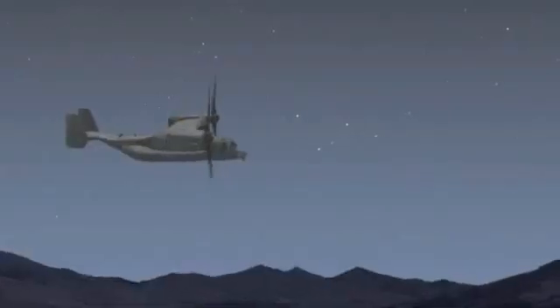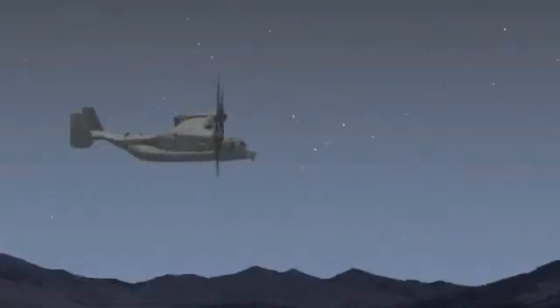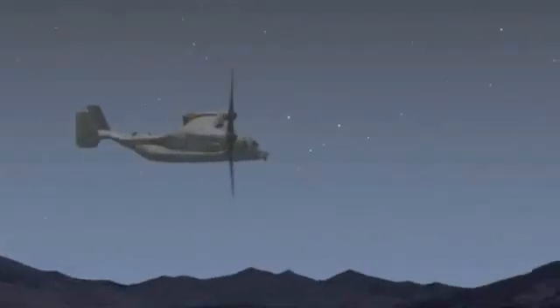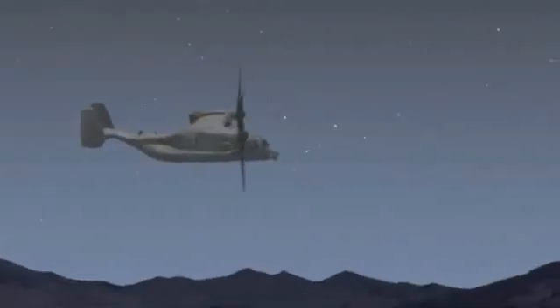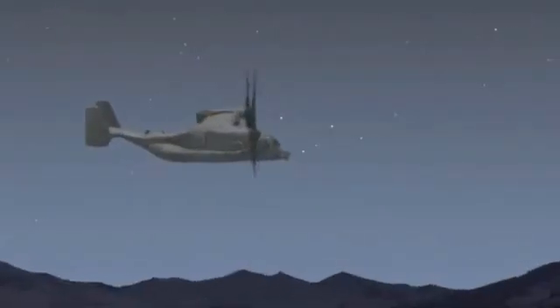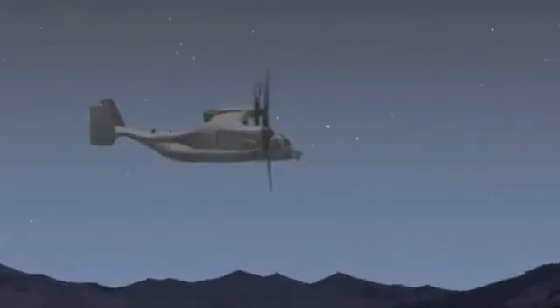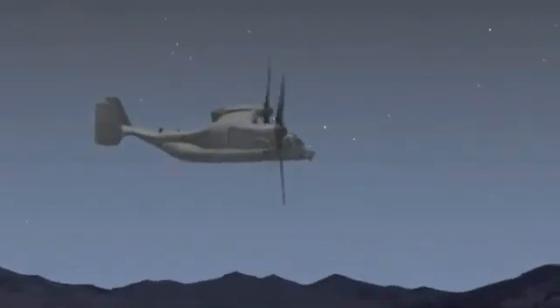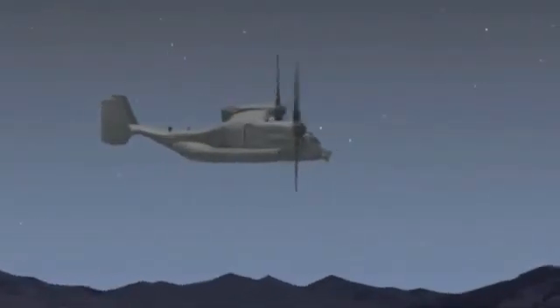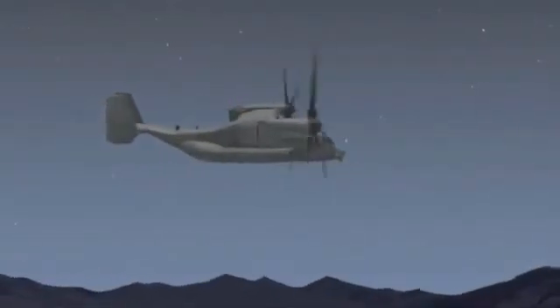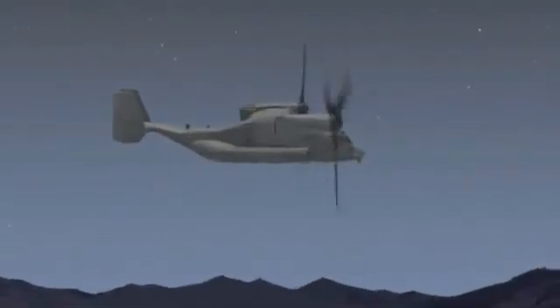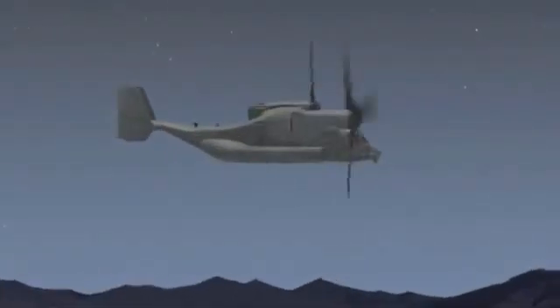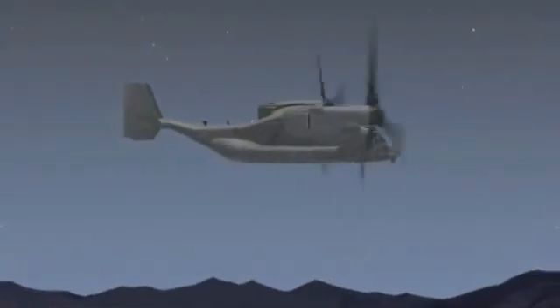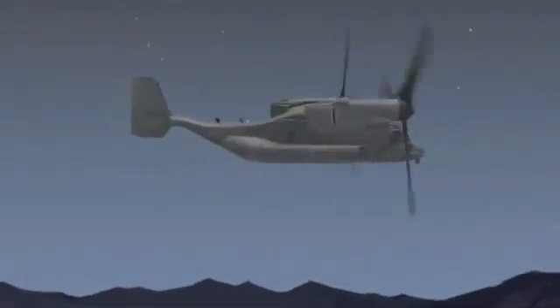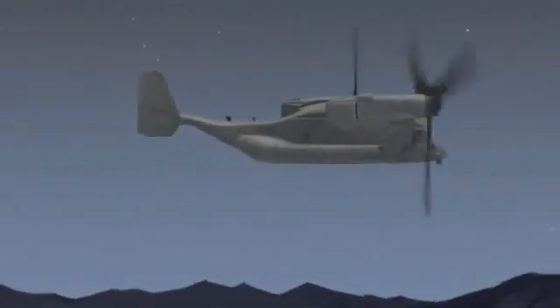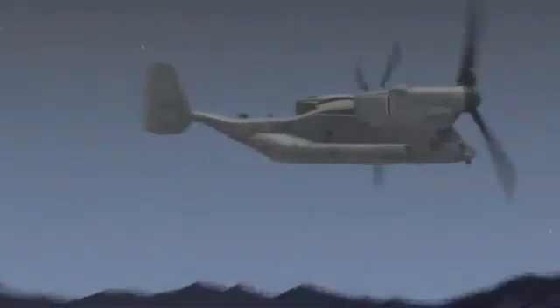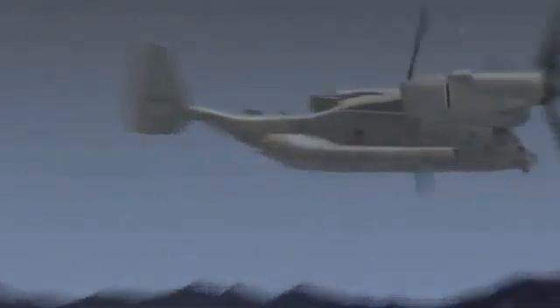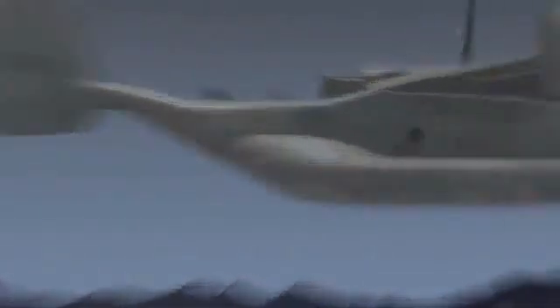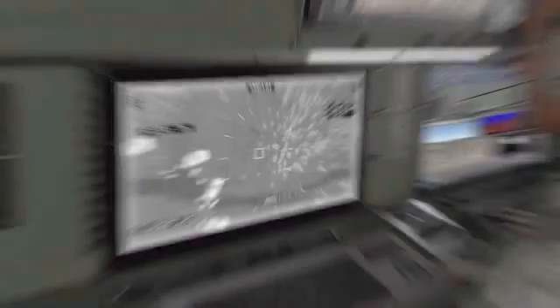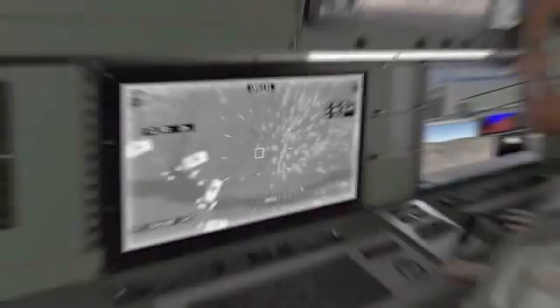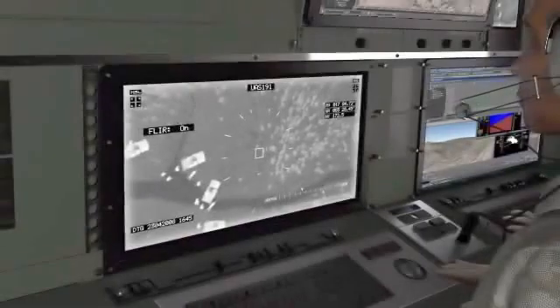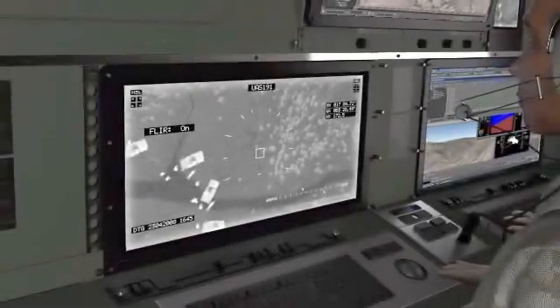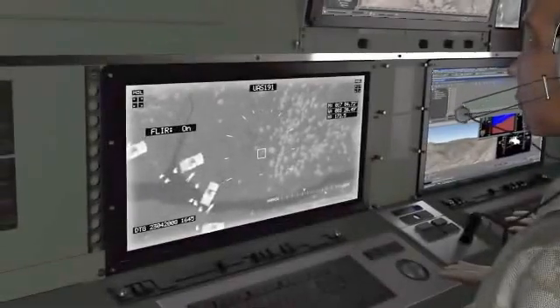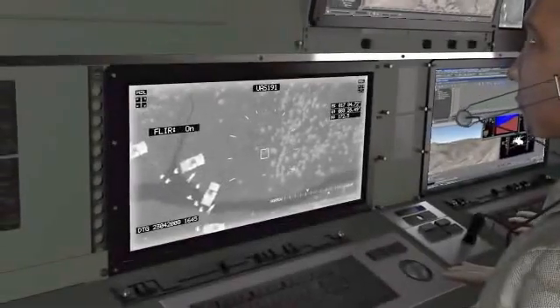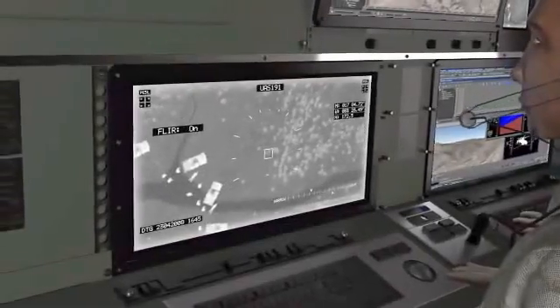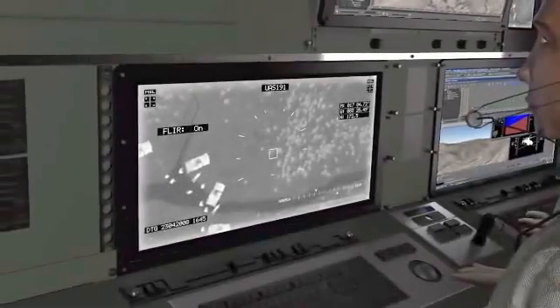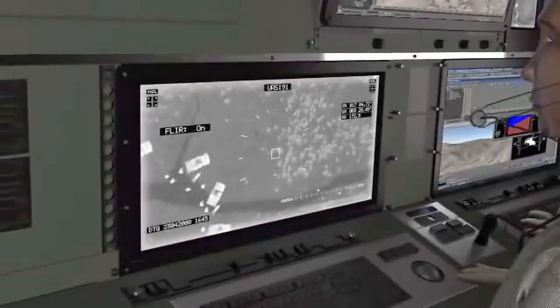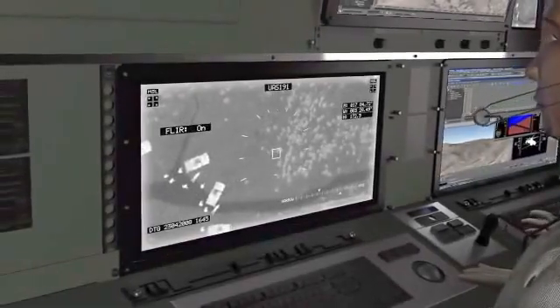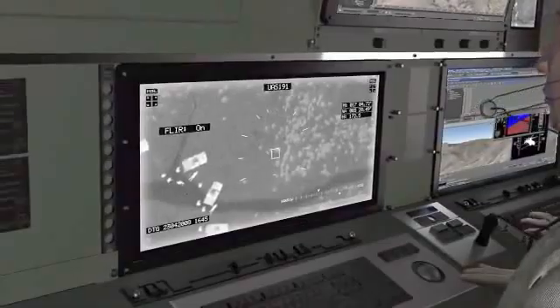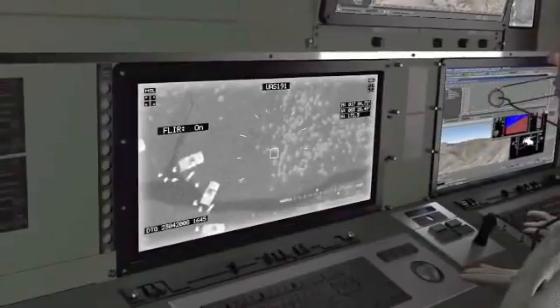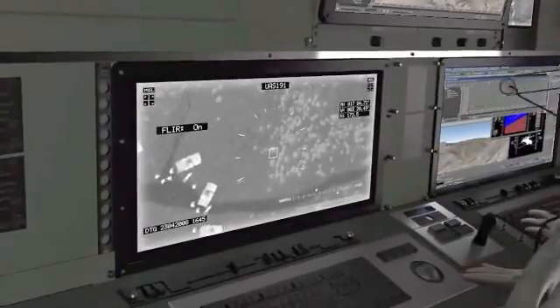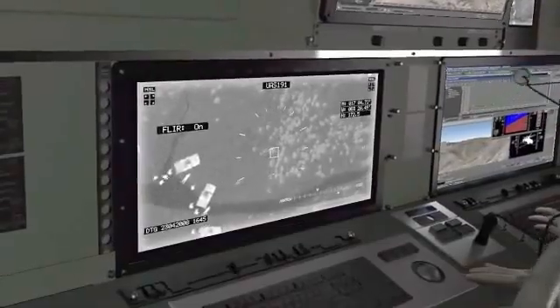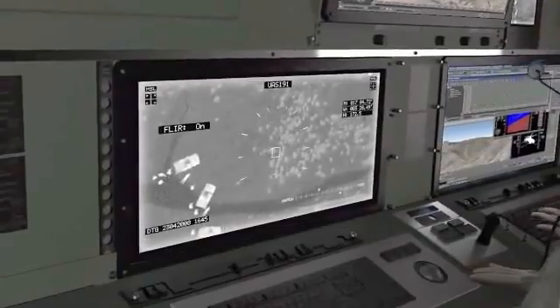Coordinating with the Airborne Command and Control Station, the Marines on the ground call in air support.